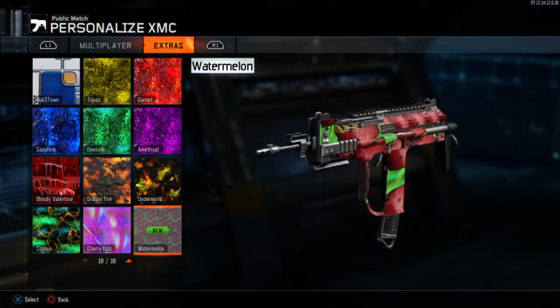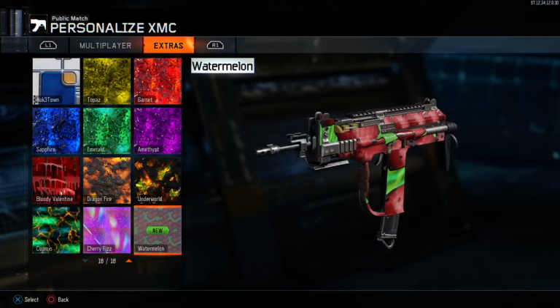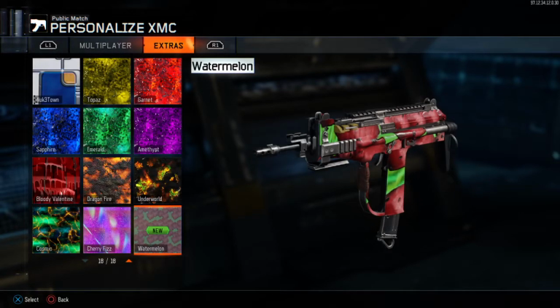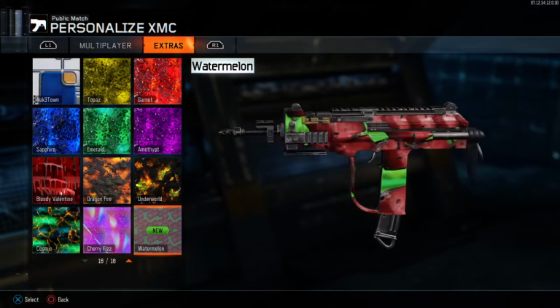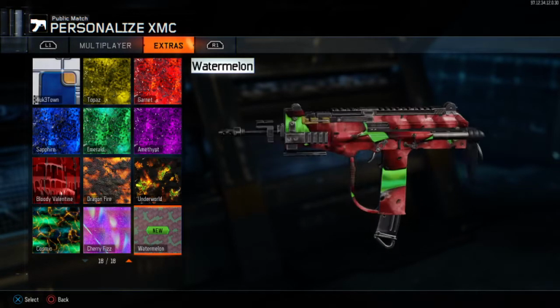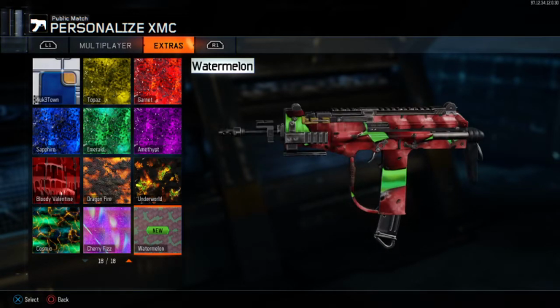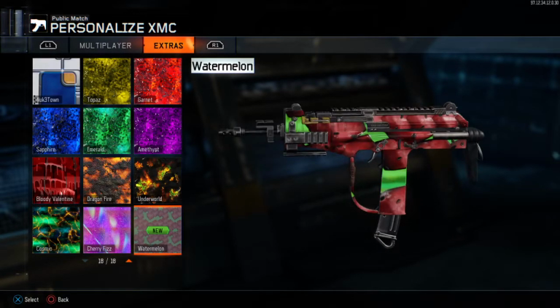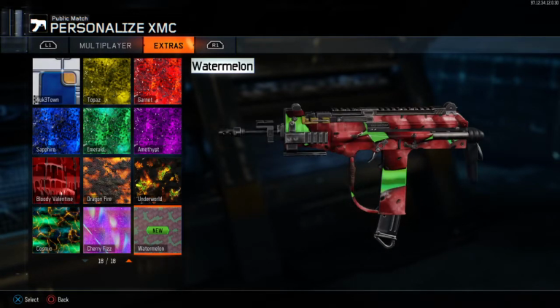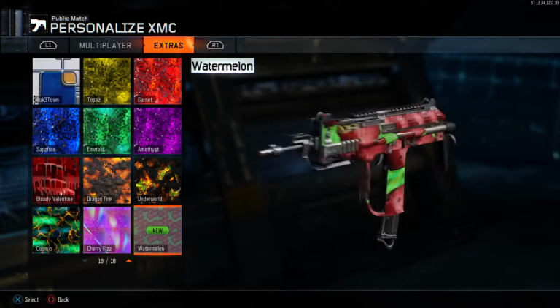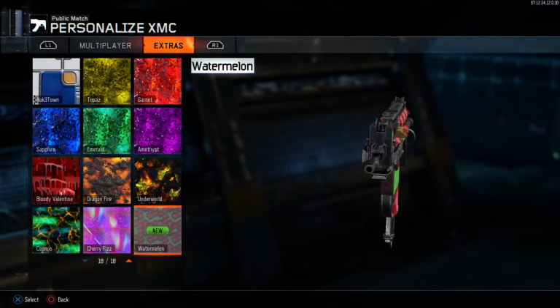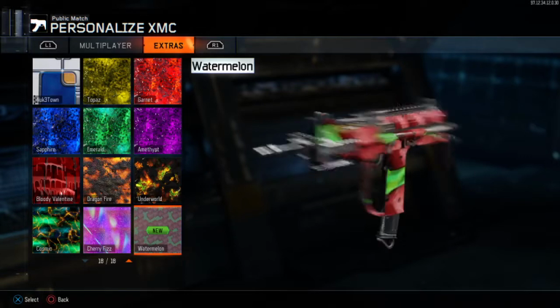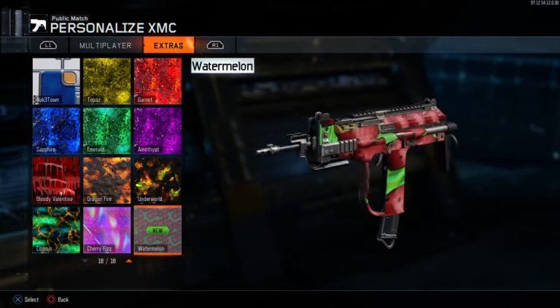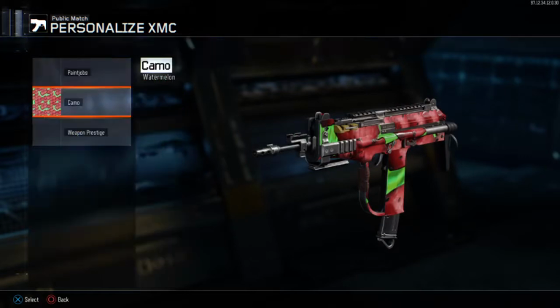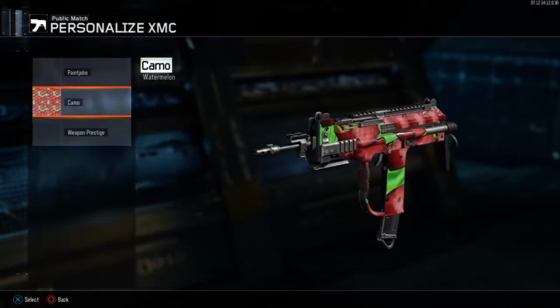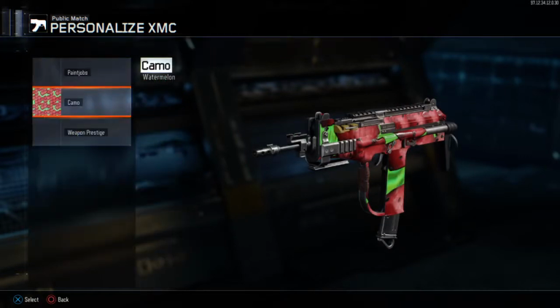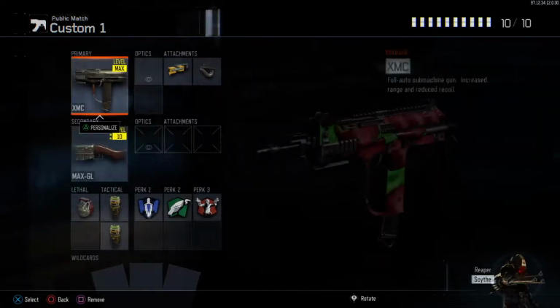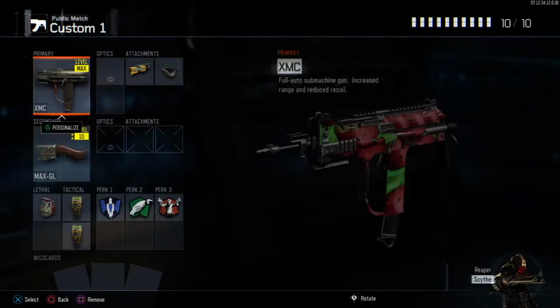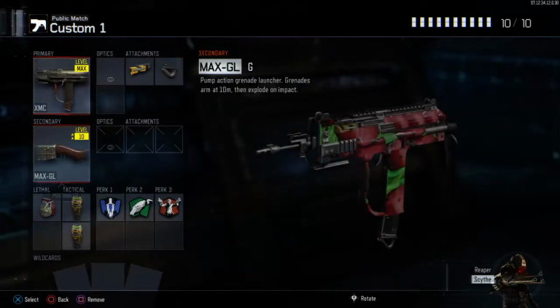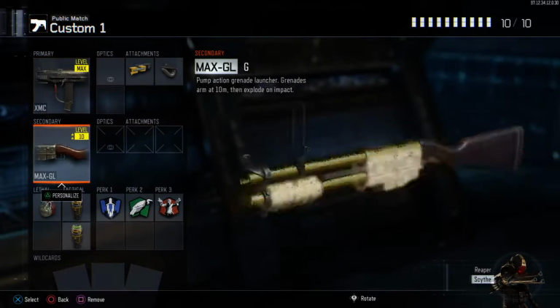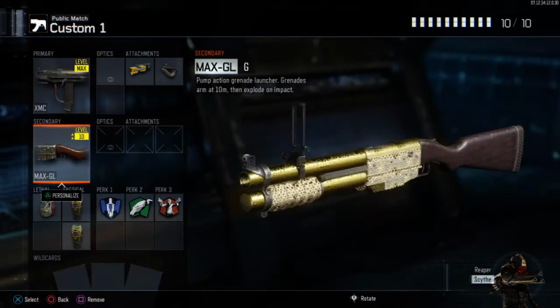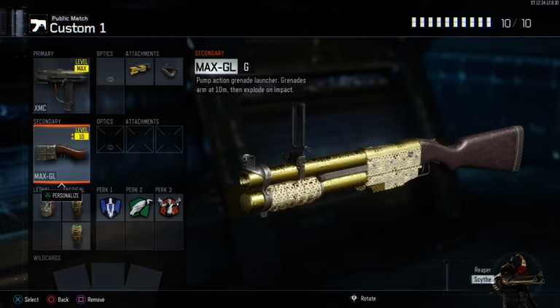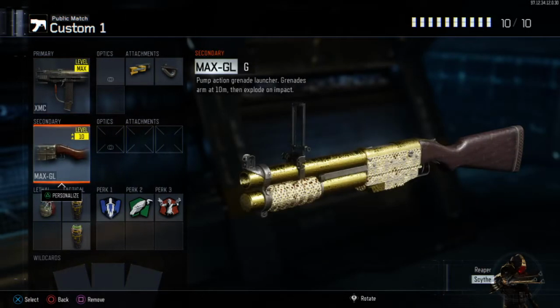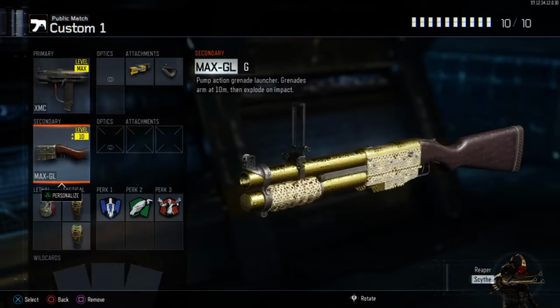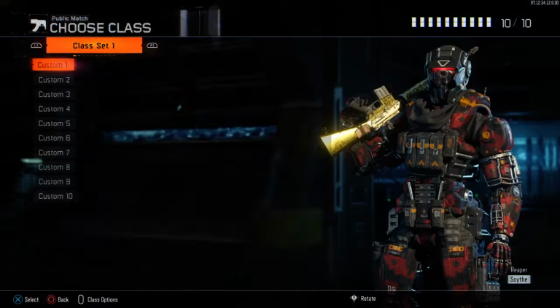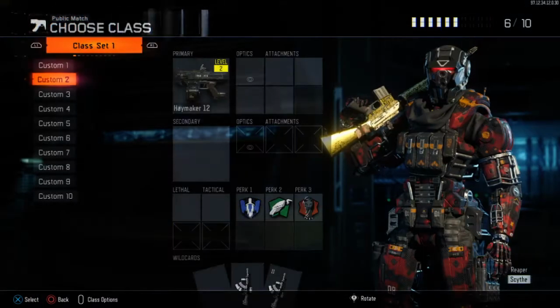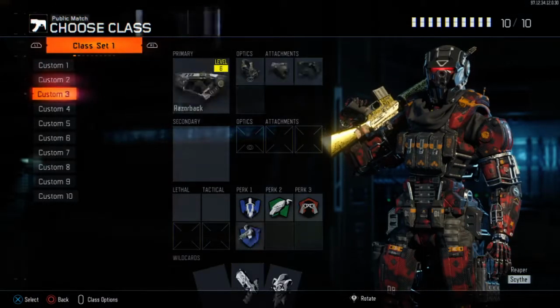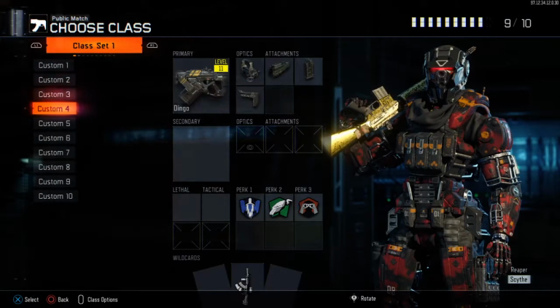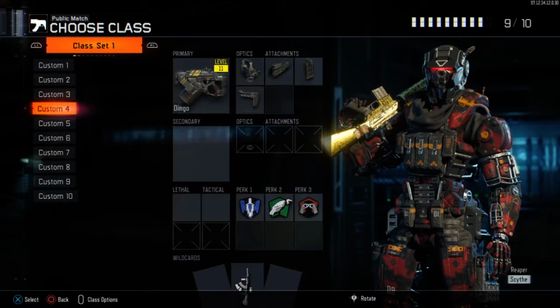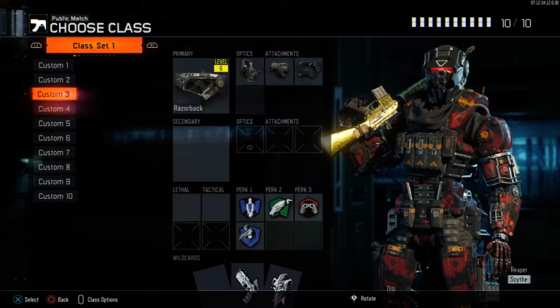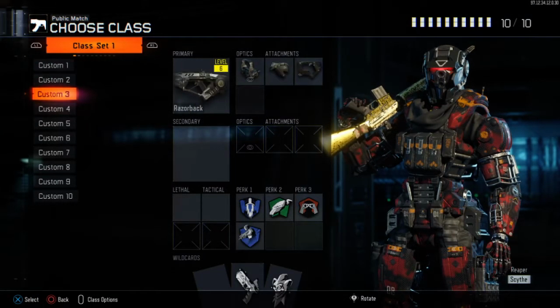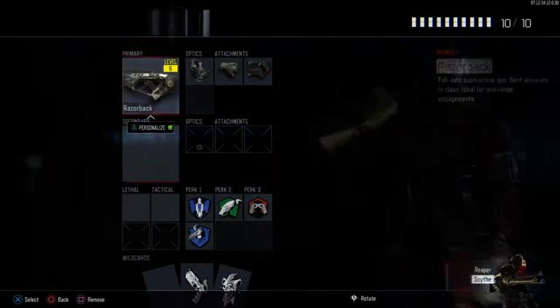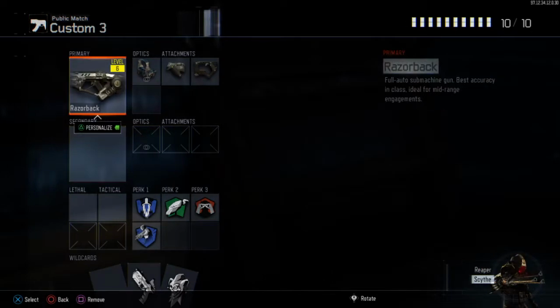Oh, and it's animated? That's dope! New camo, let's go!